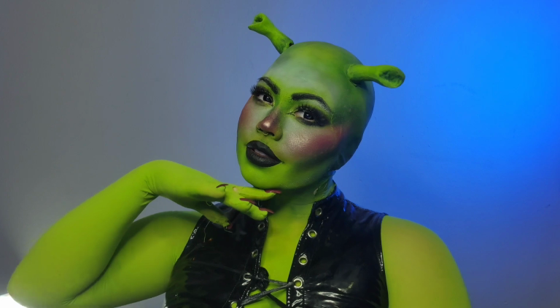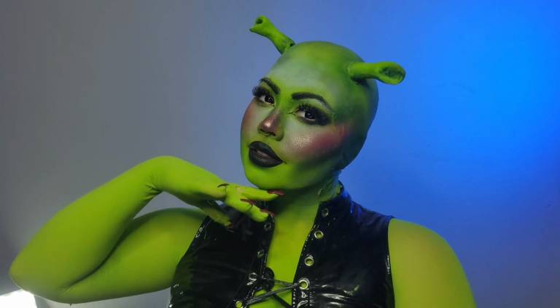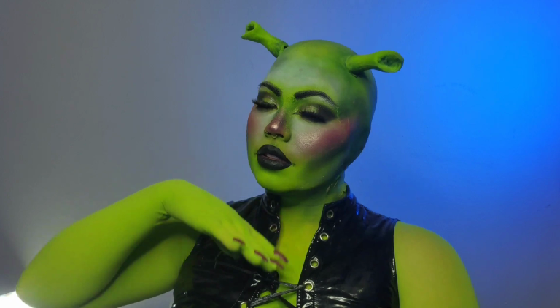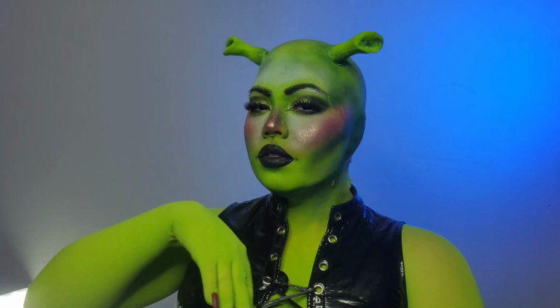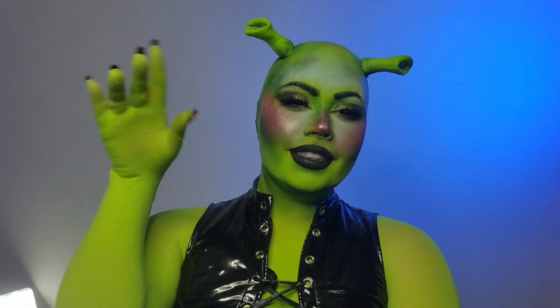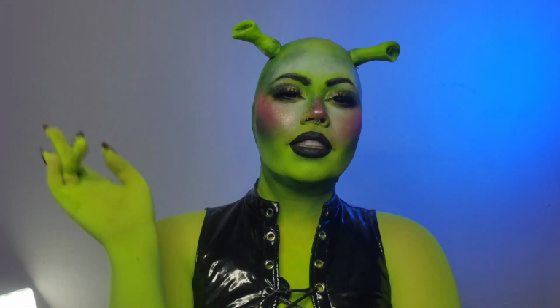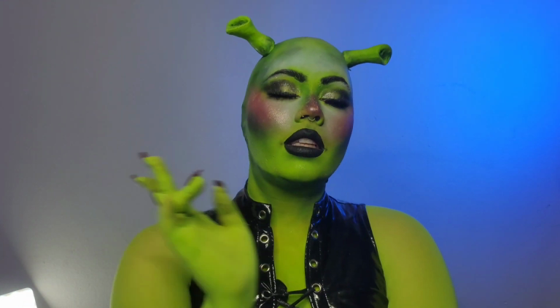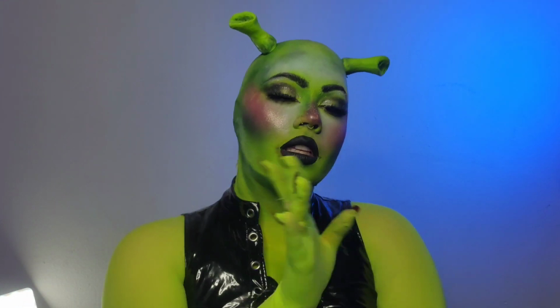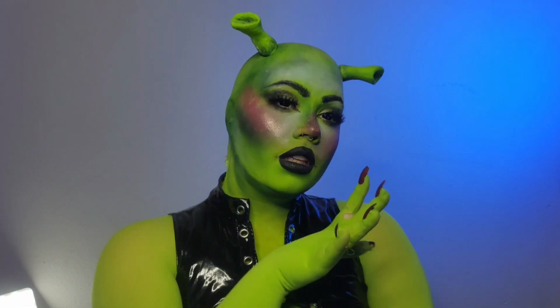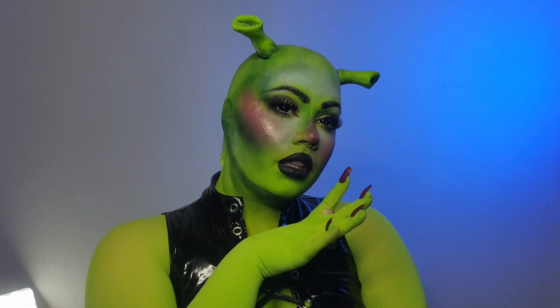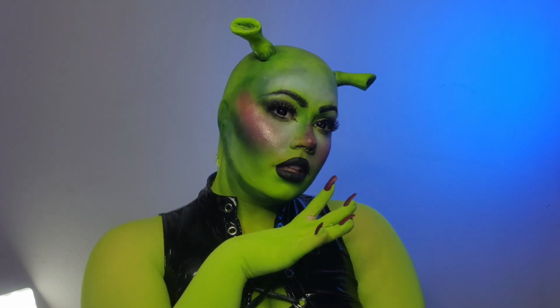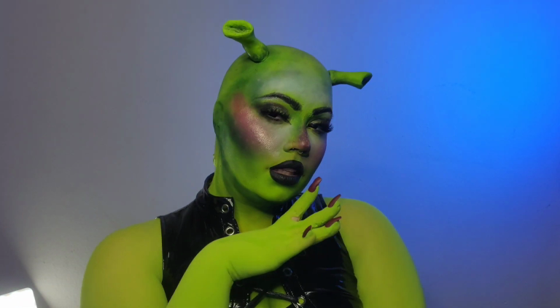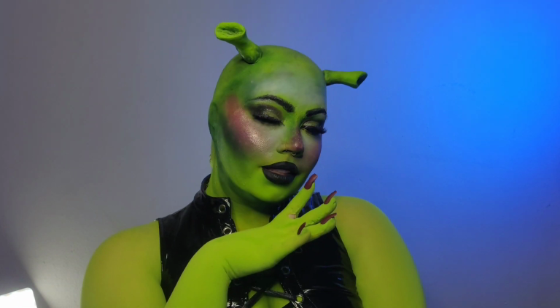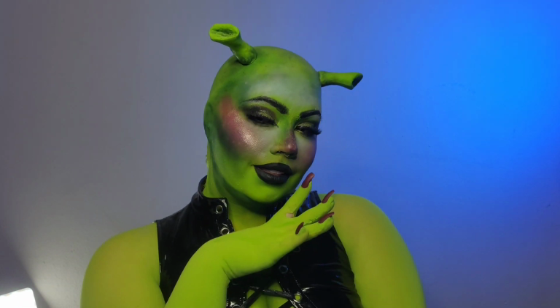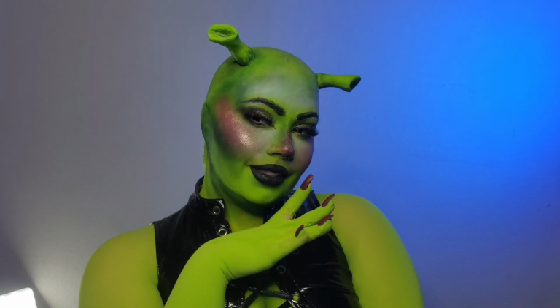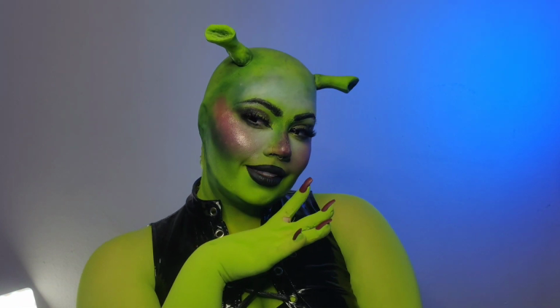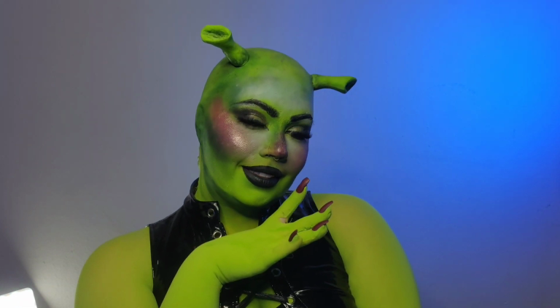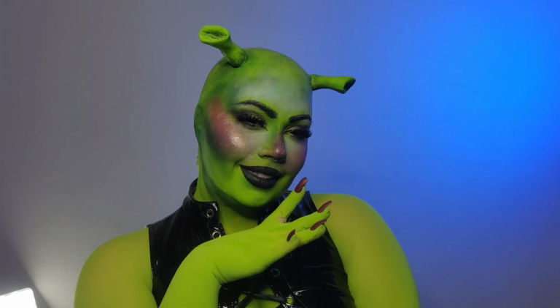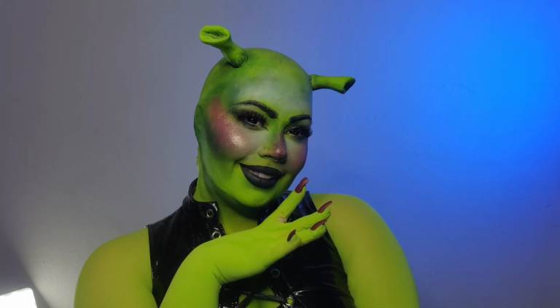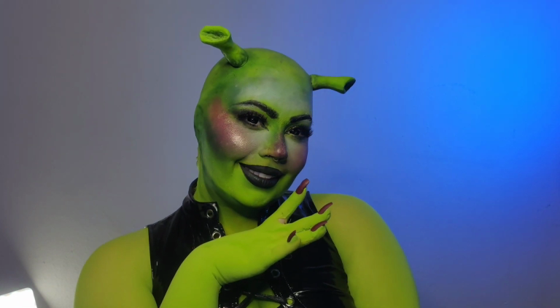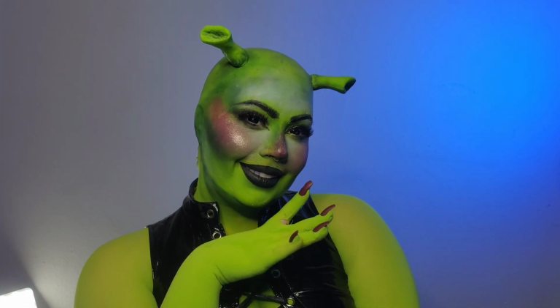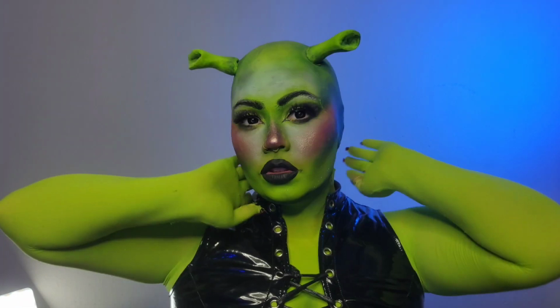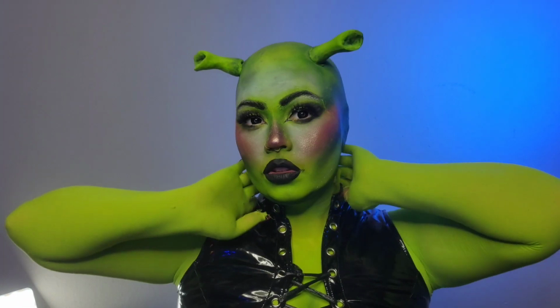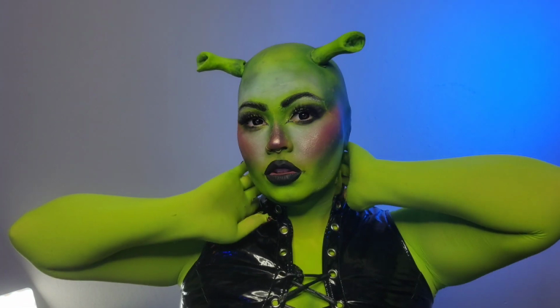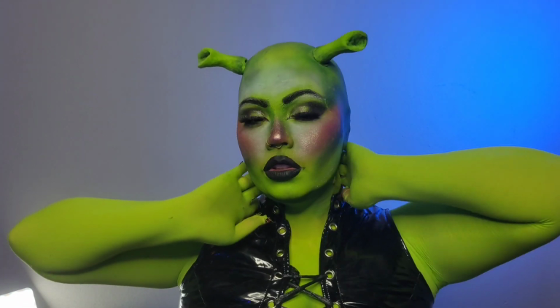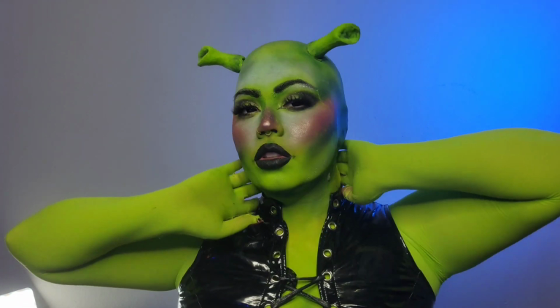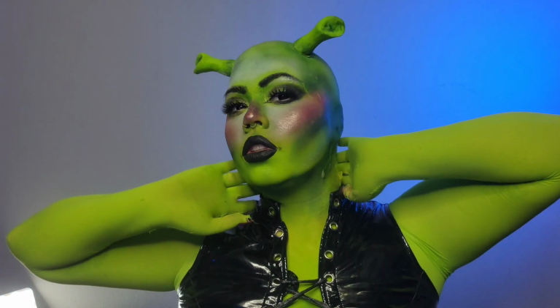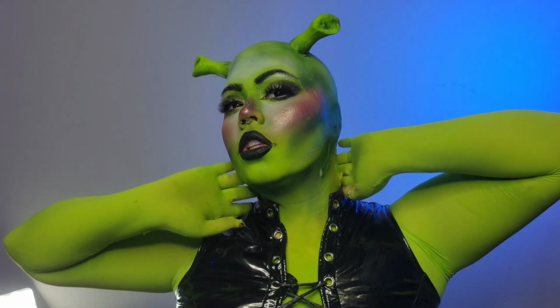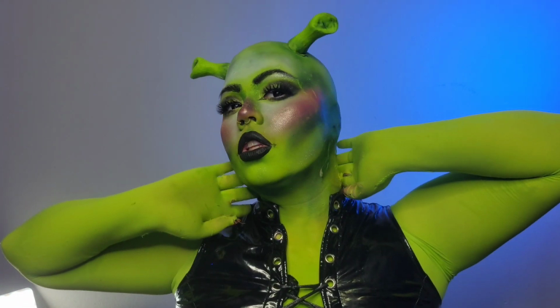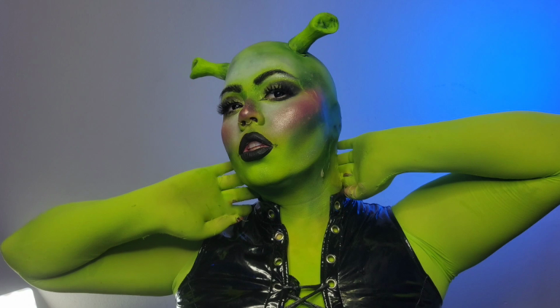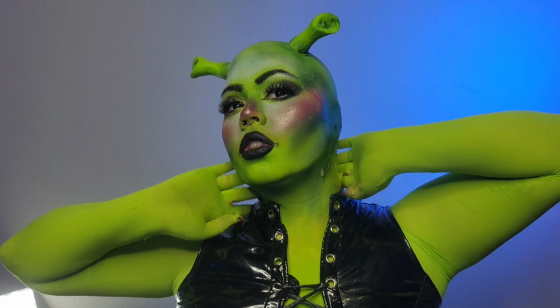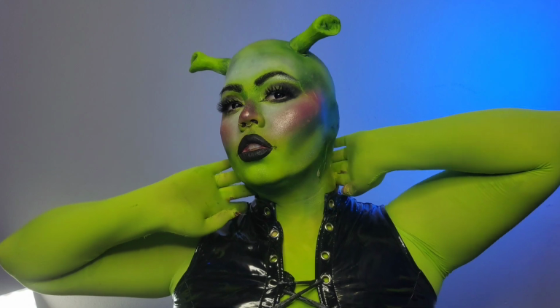Thank you guys for watching and I hope to see some other people doing sexy Shrek makeup soon.